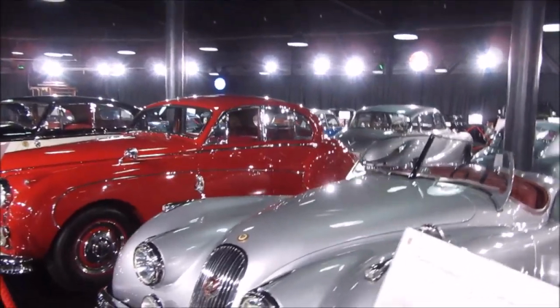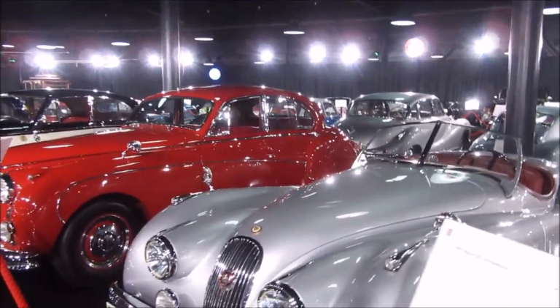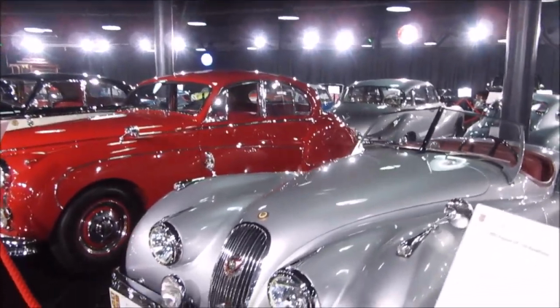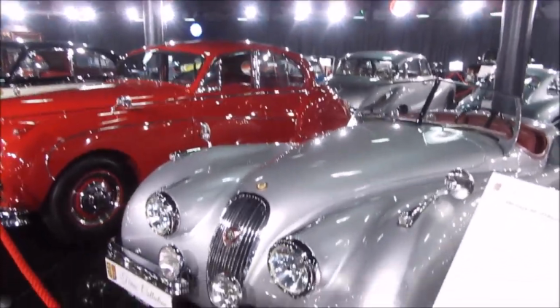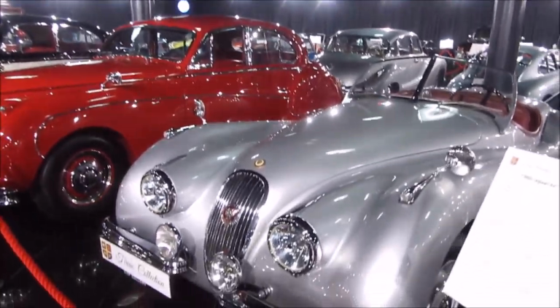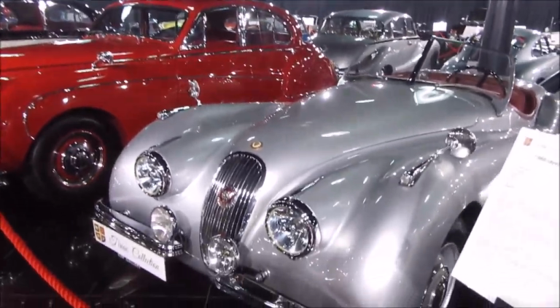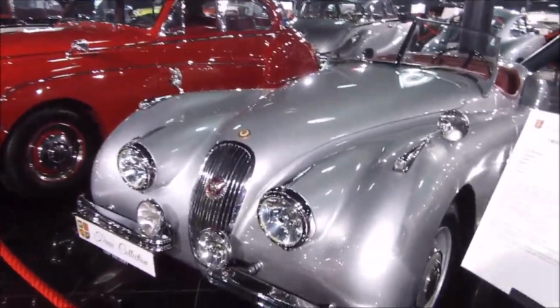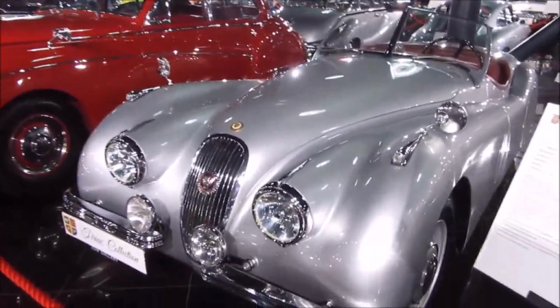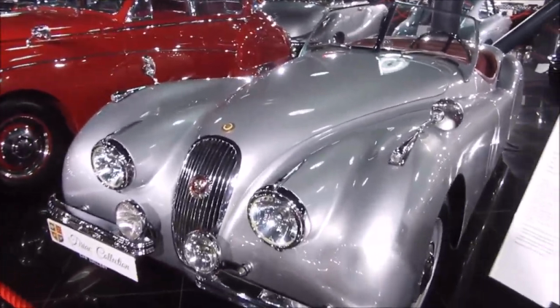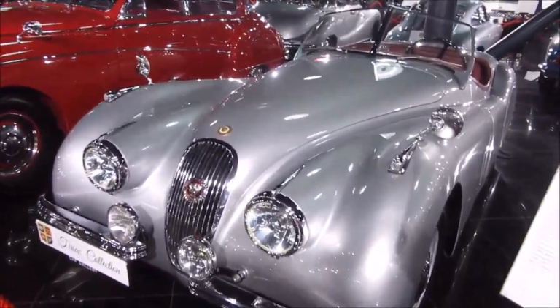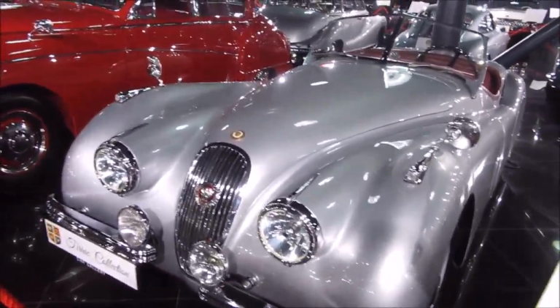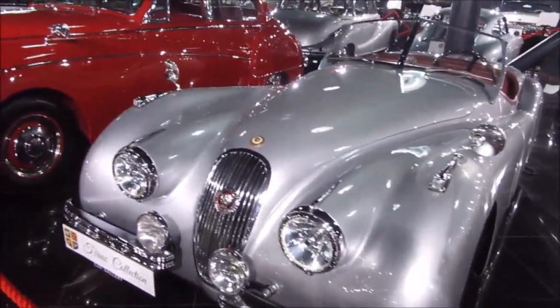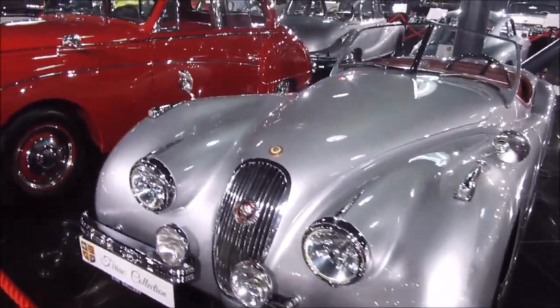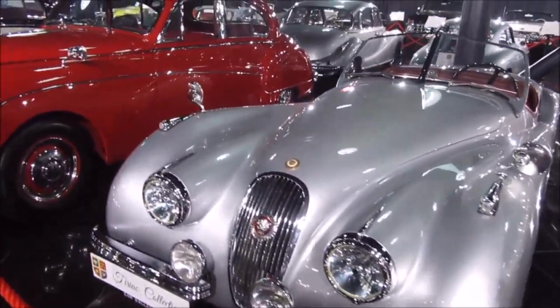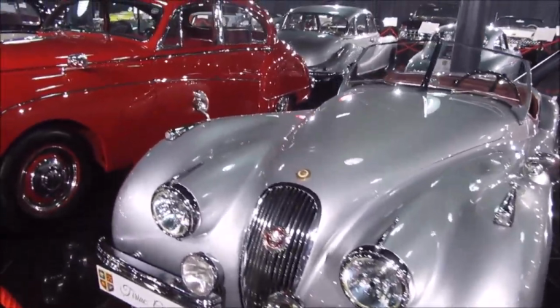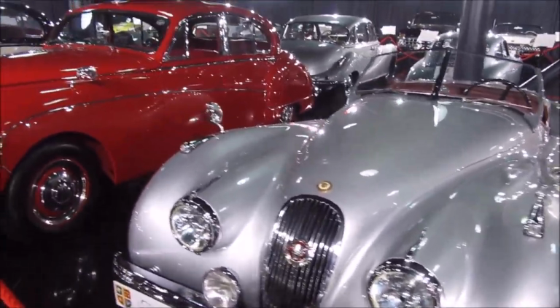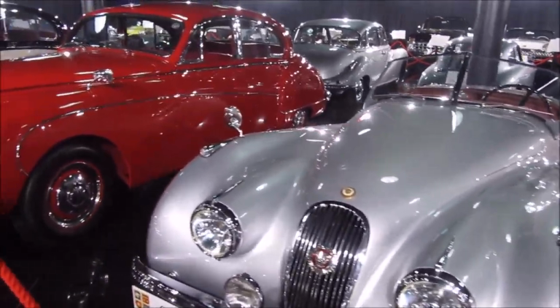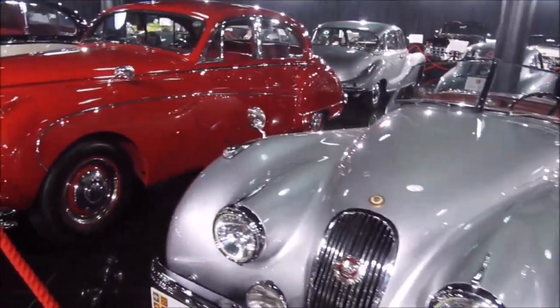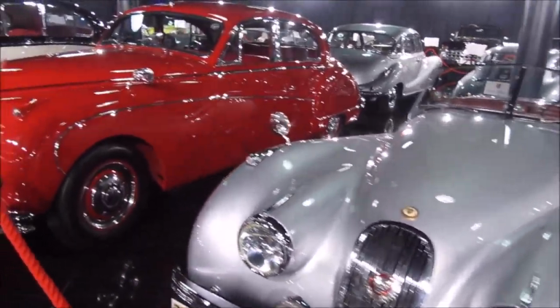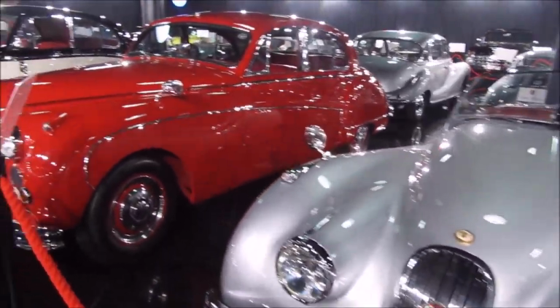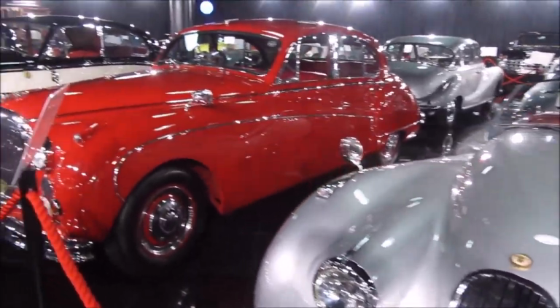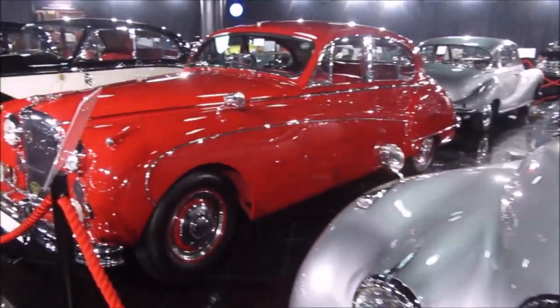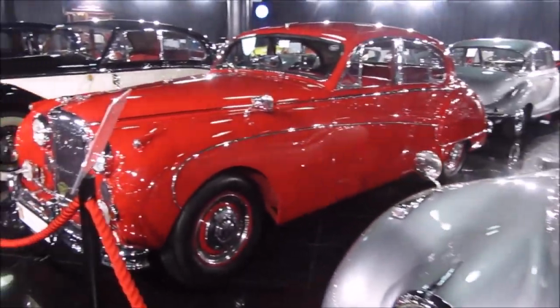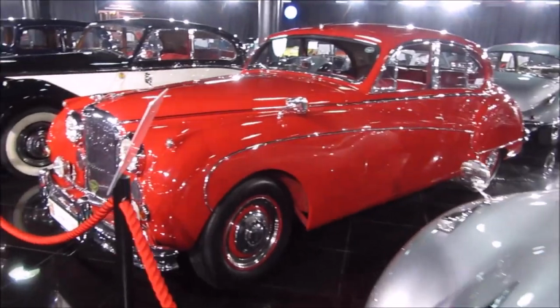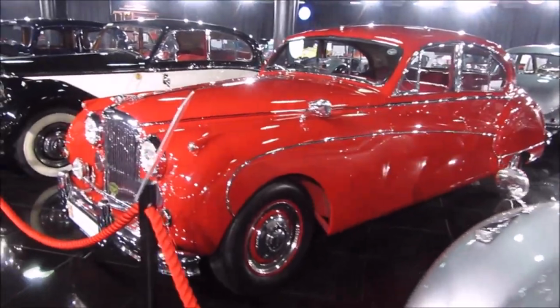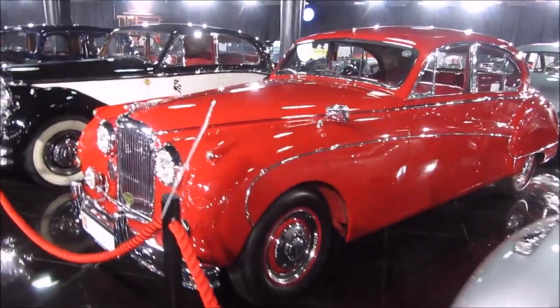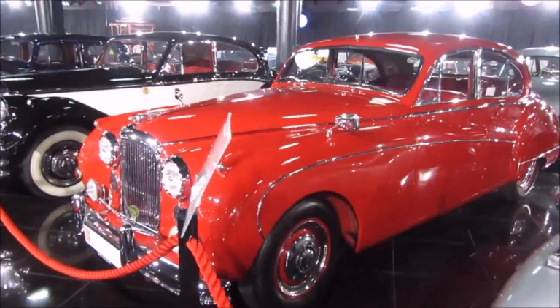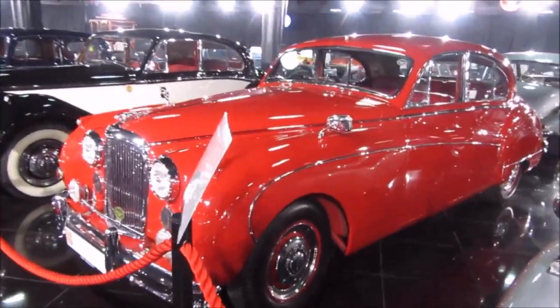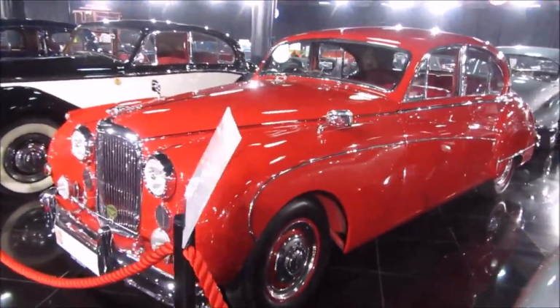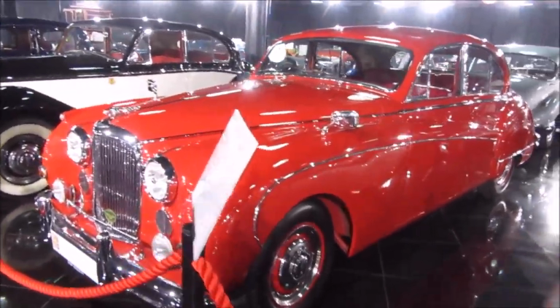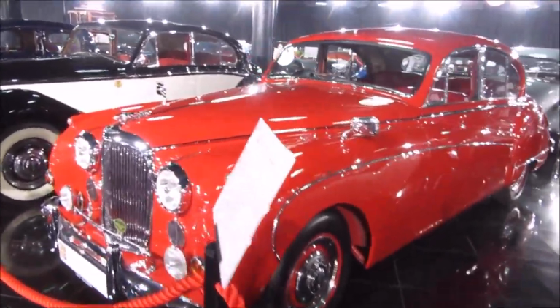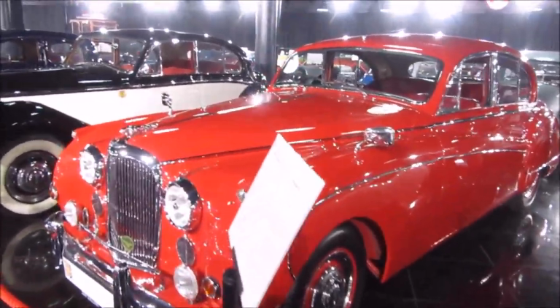Here is the Jaguar E-Type — it's a beautiful one. I think it's a car from America.